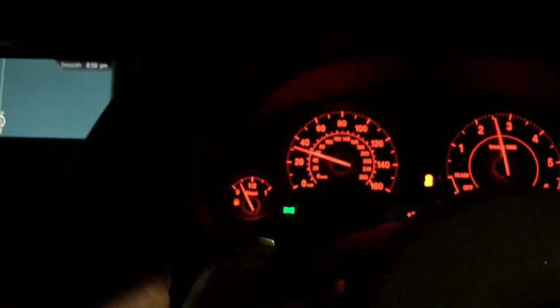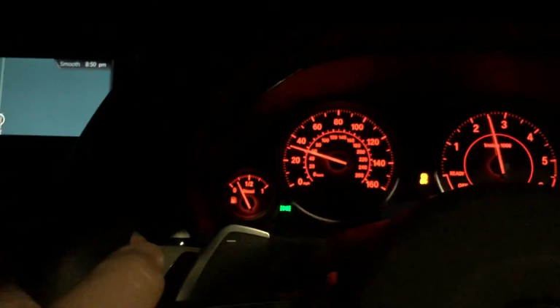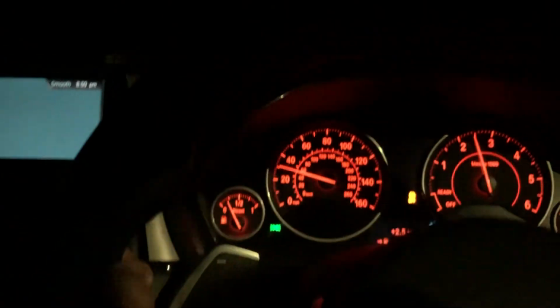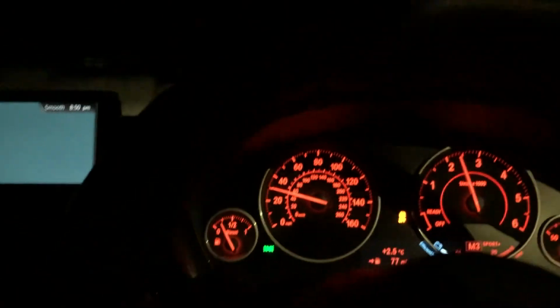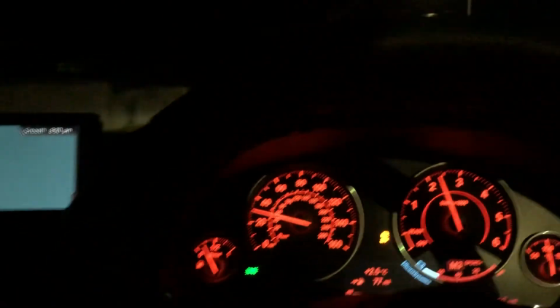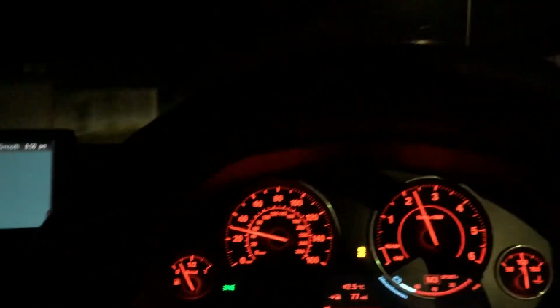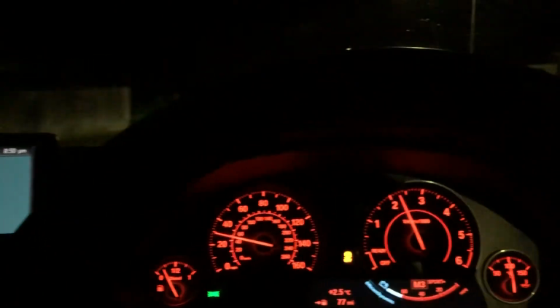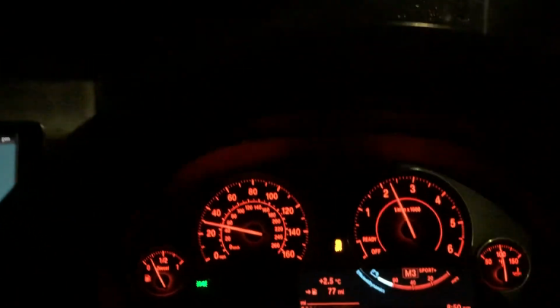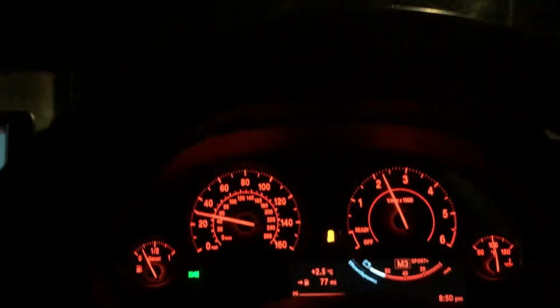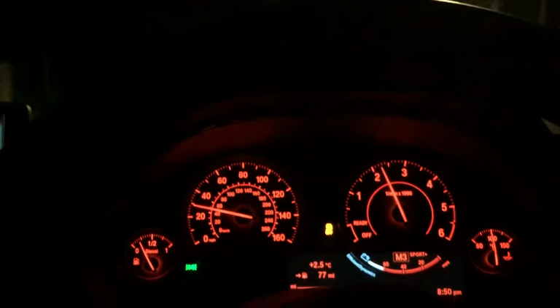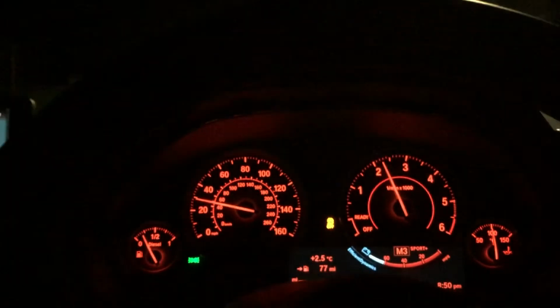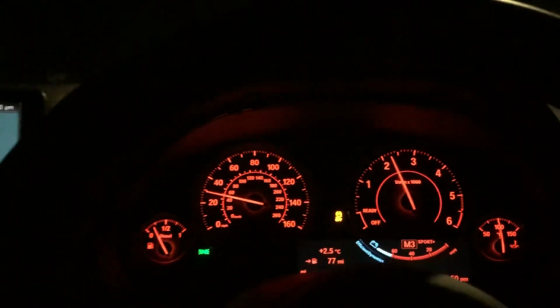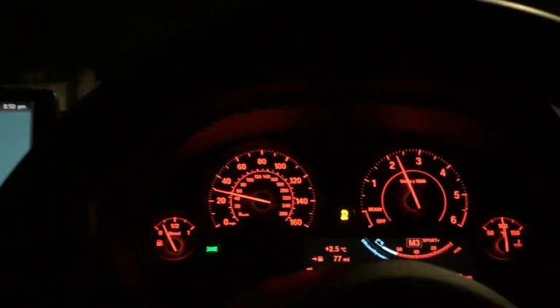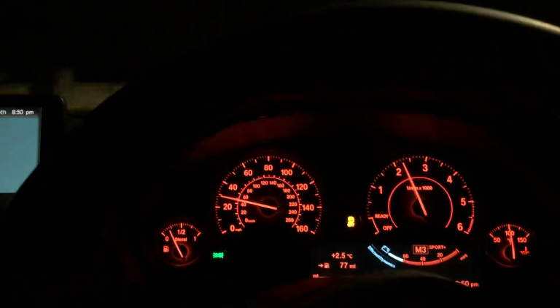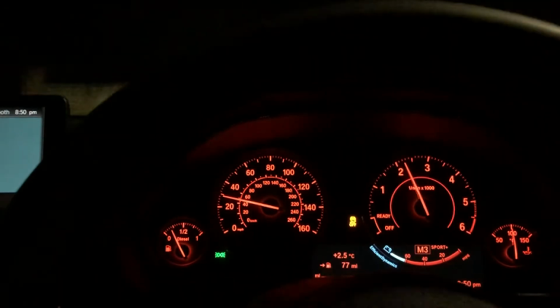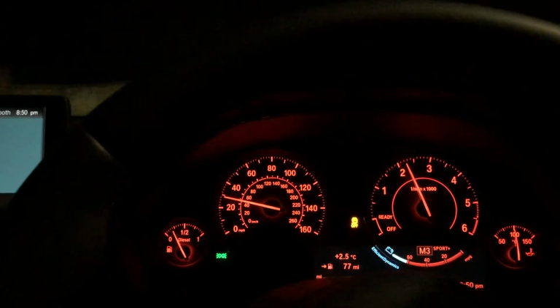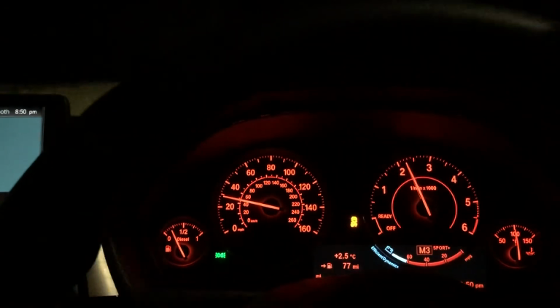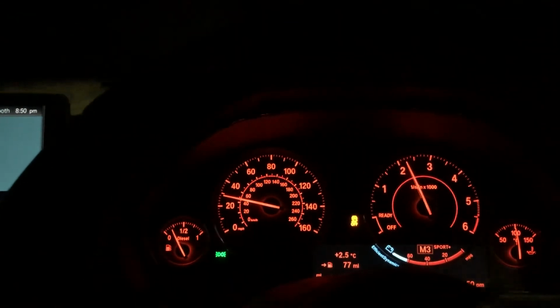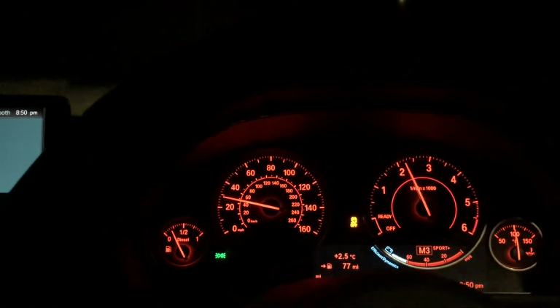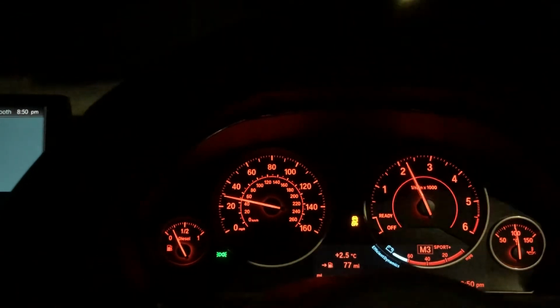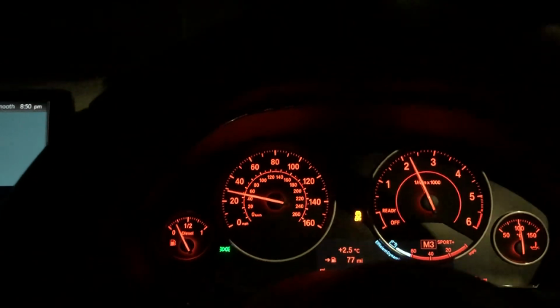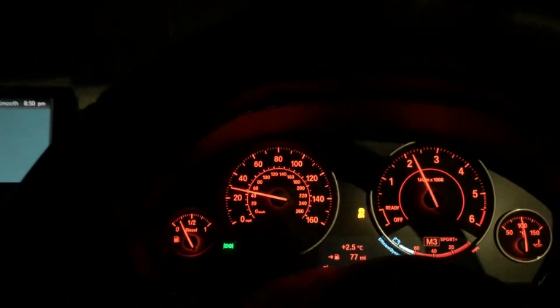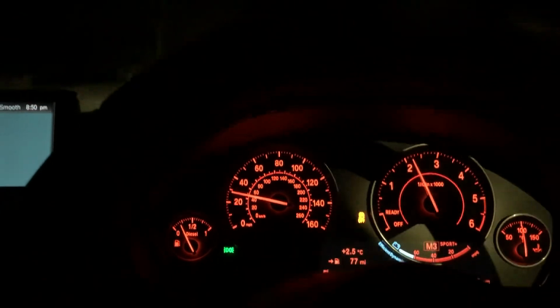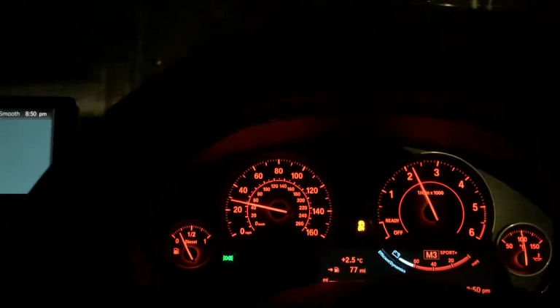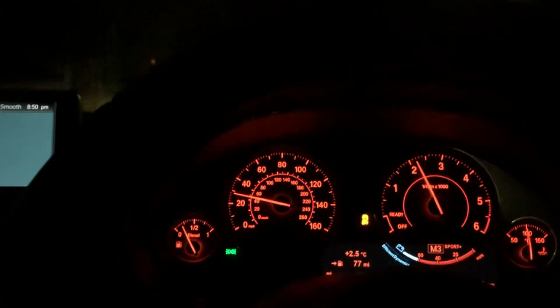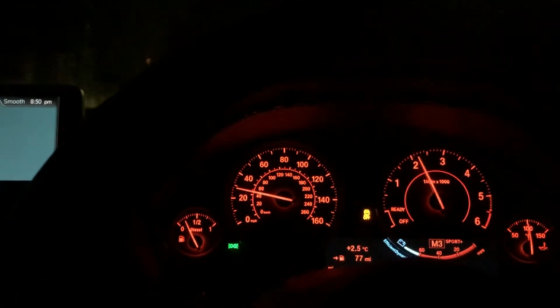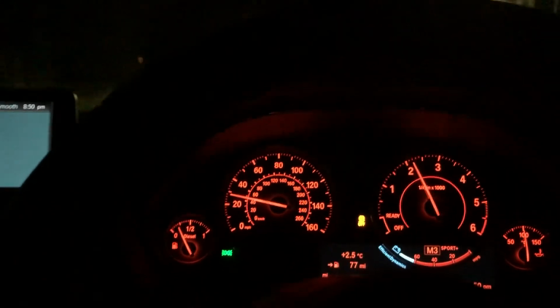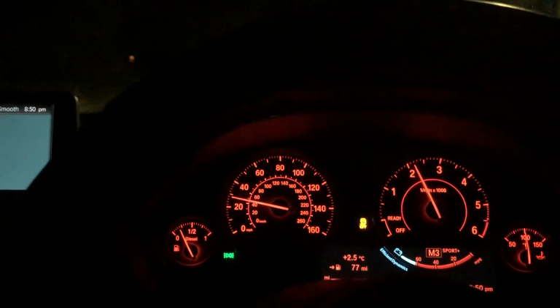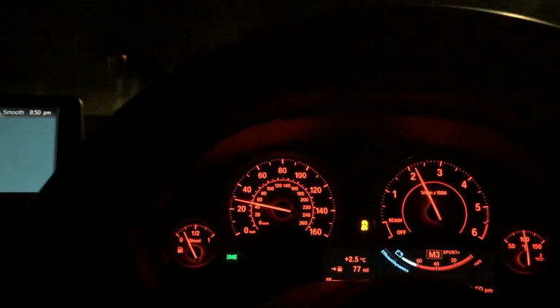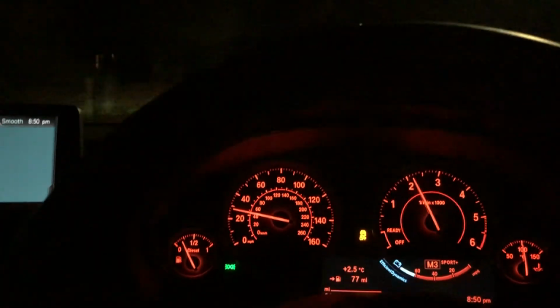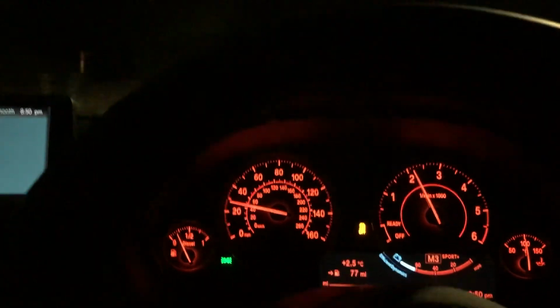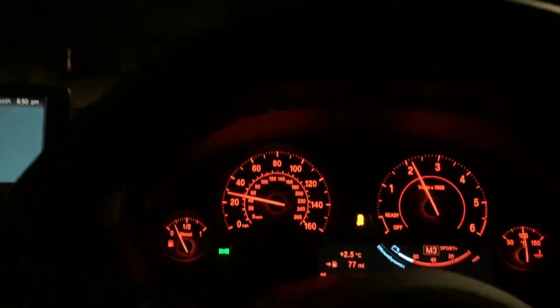So that's how we use launch control on the BMW — quite a cool device.